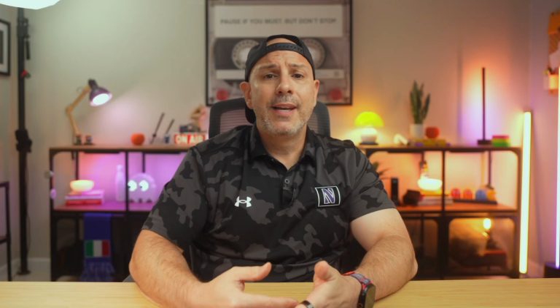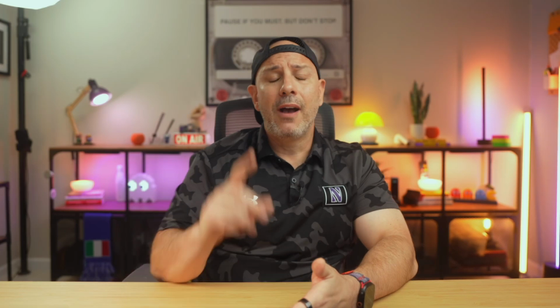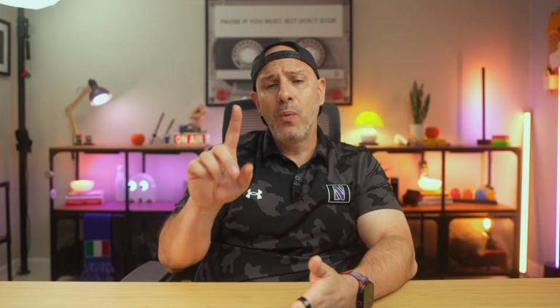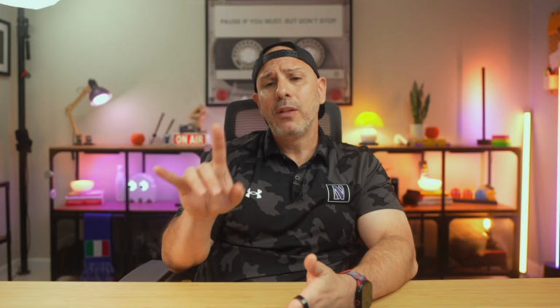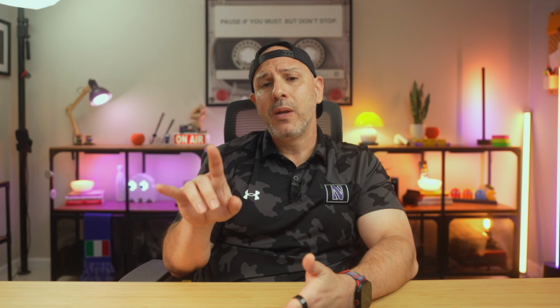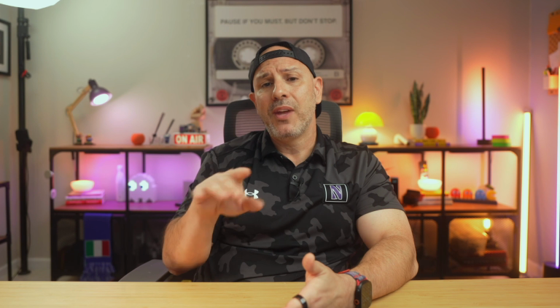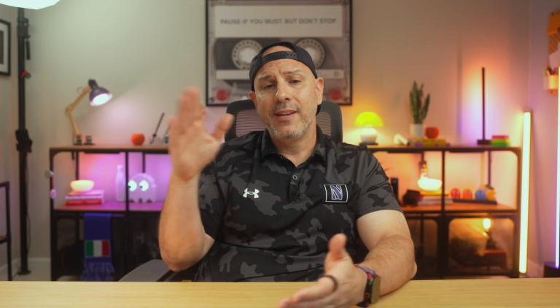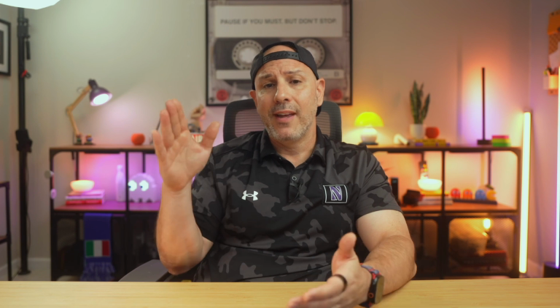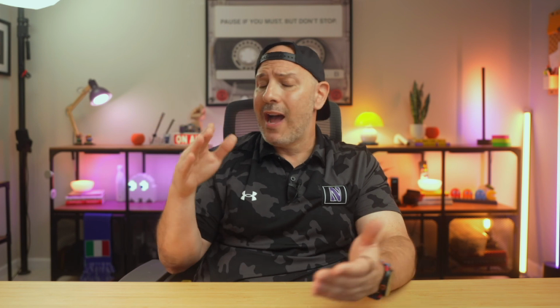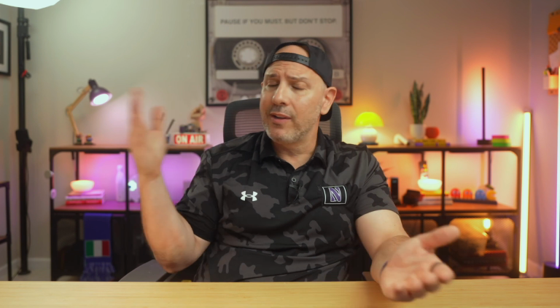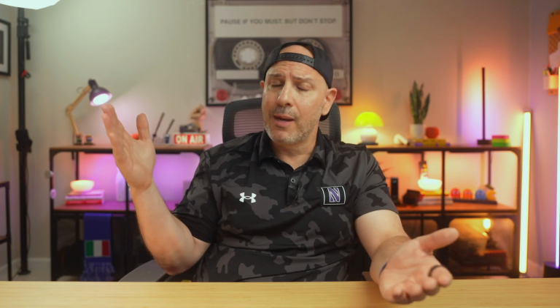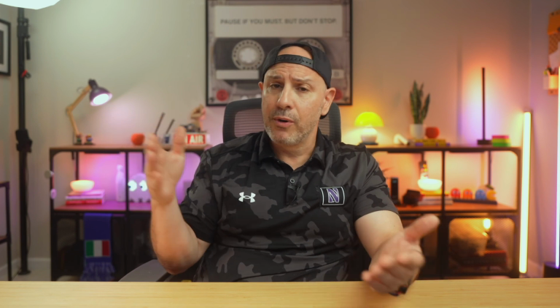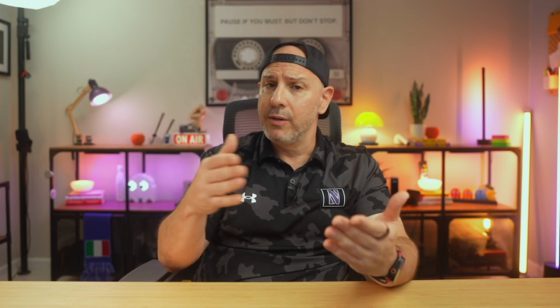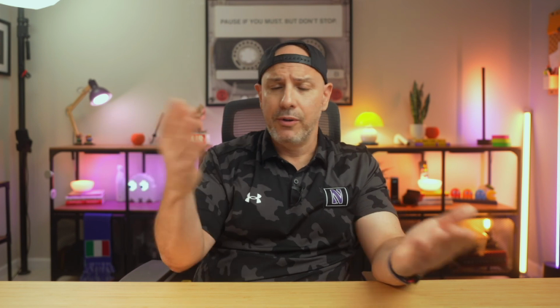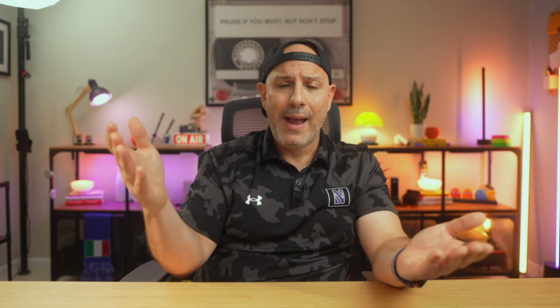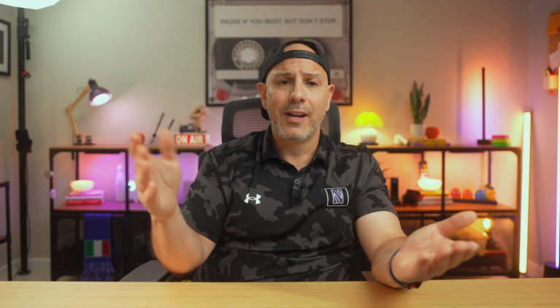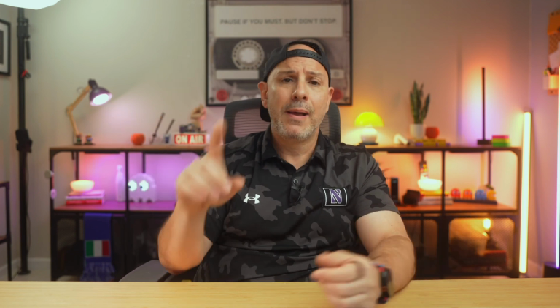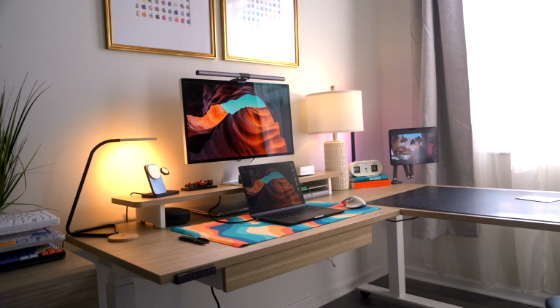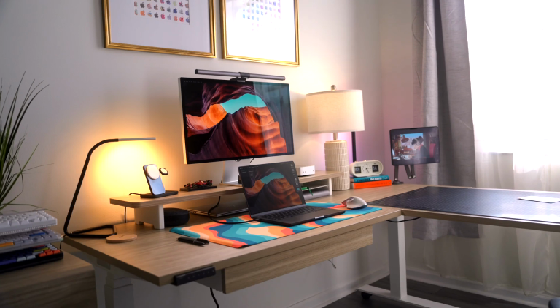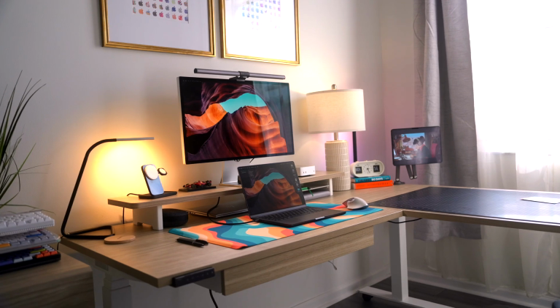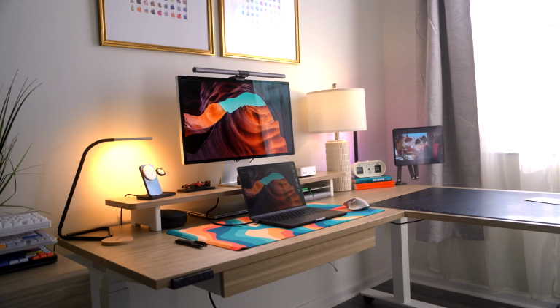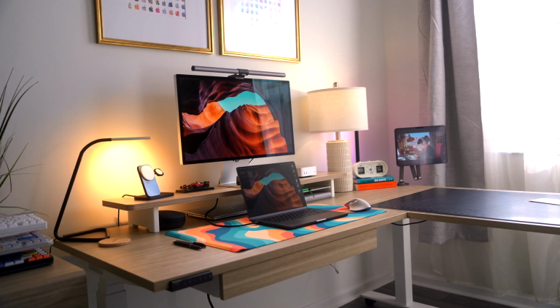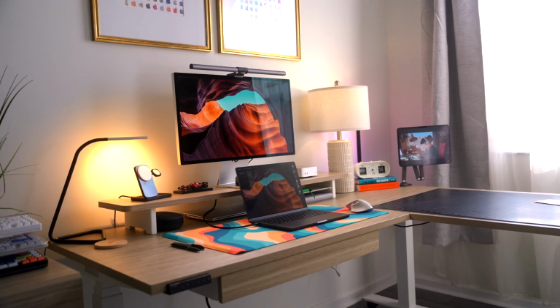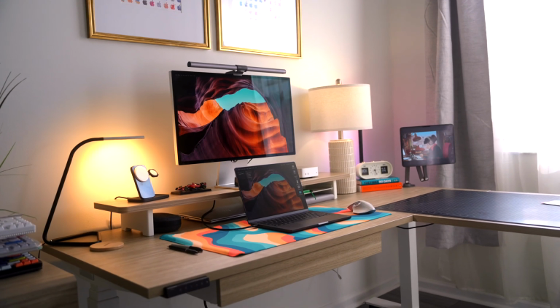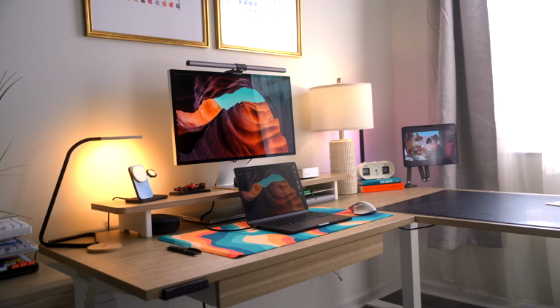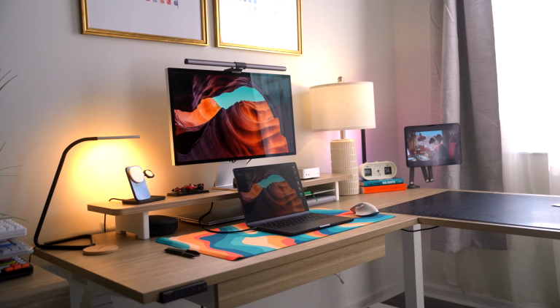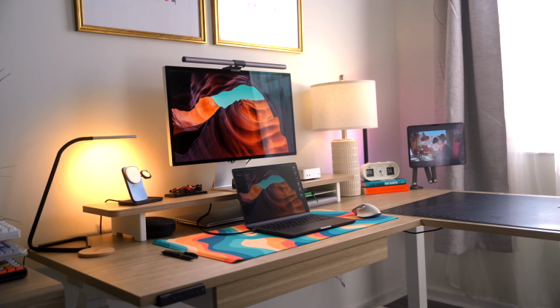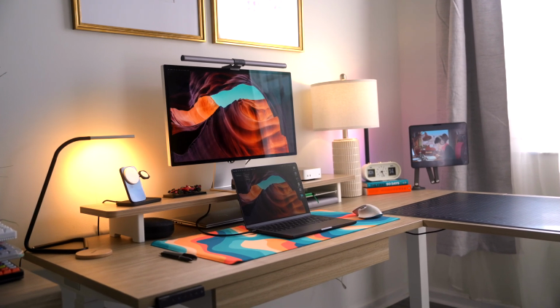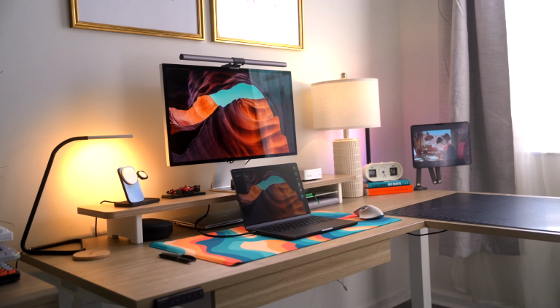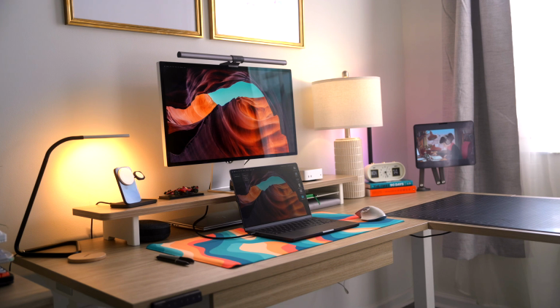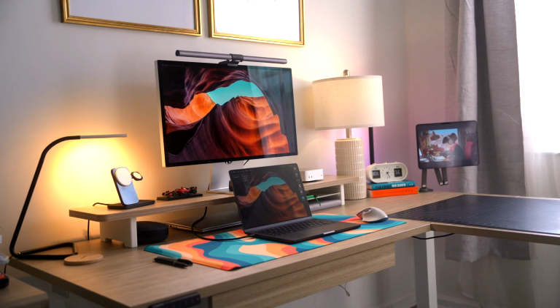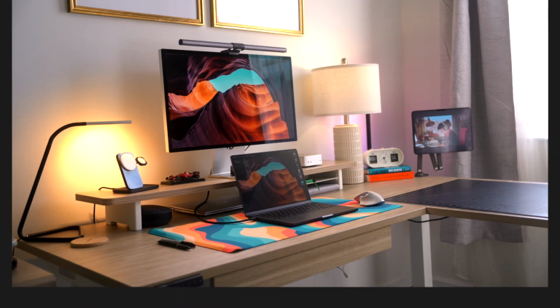If you want to be illuminated with ideas on how to set up your Mac setup, check out my Ultimate Apple Fan Desk Tour — it's going to be linked at the end of the video.